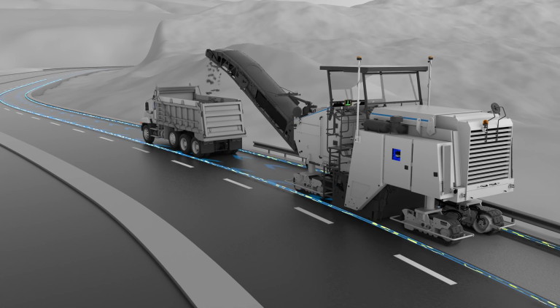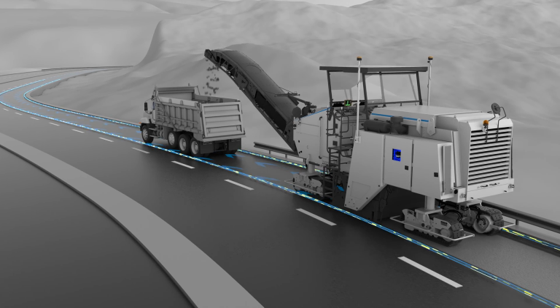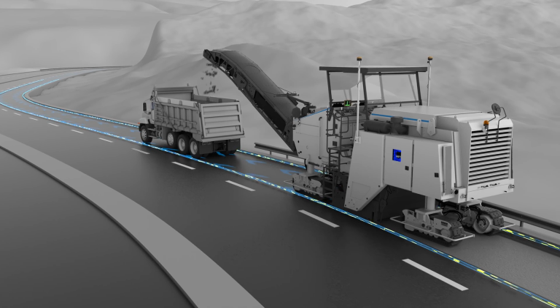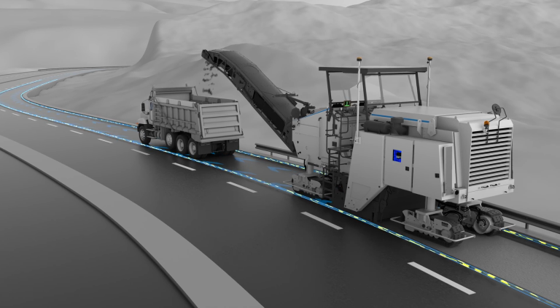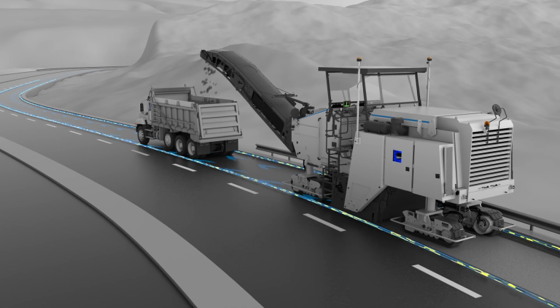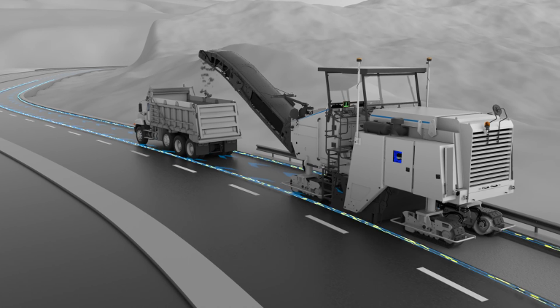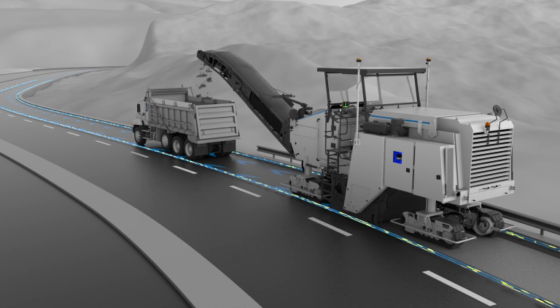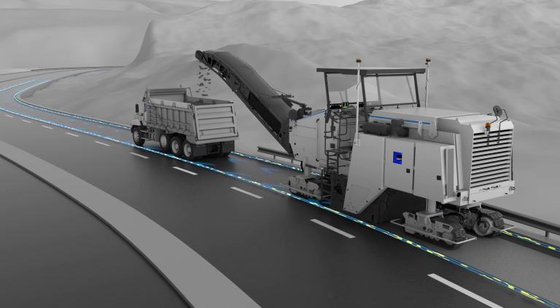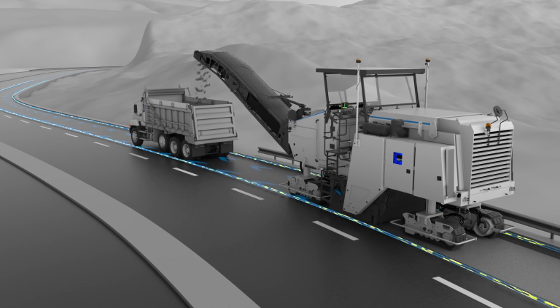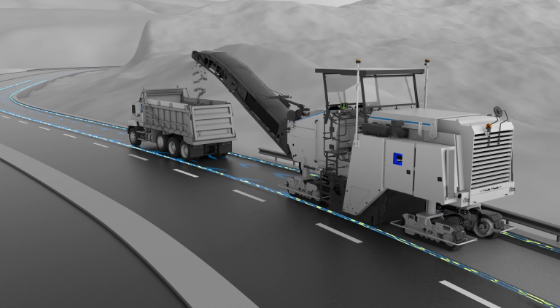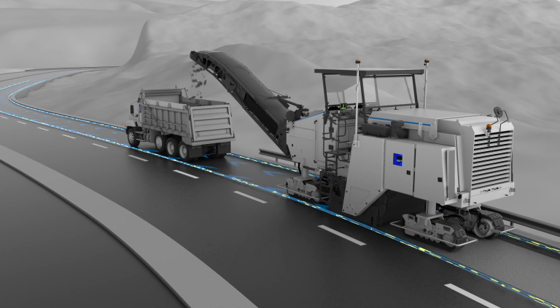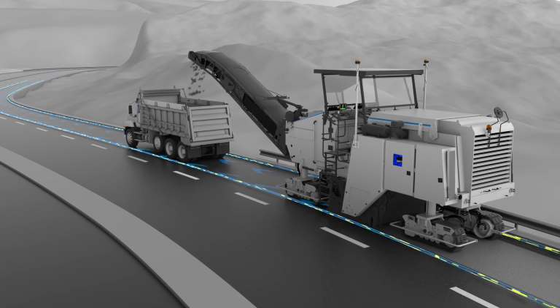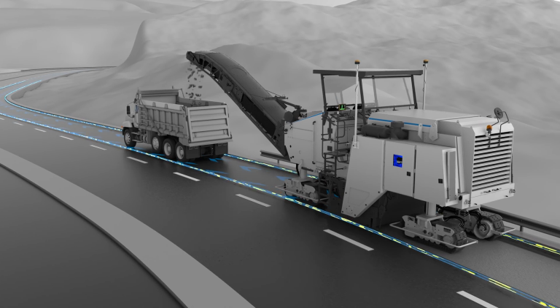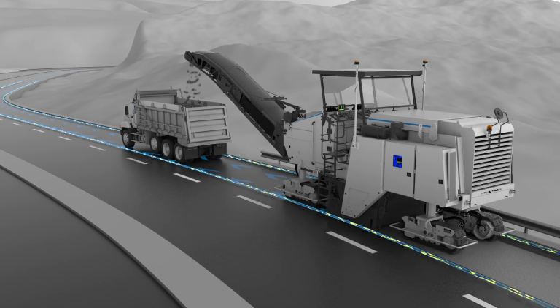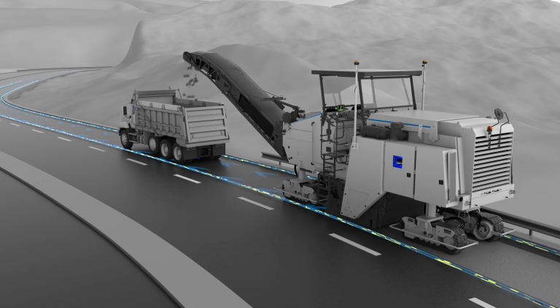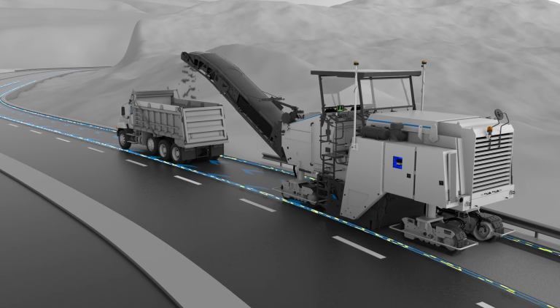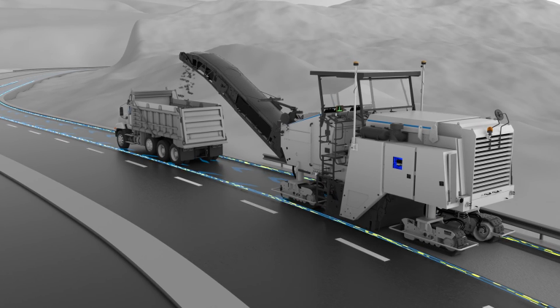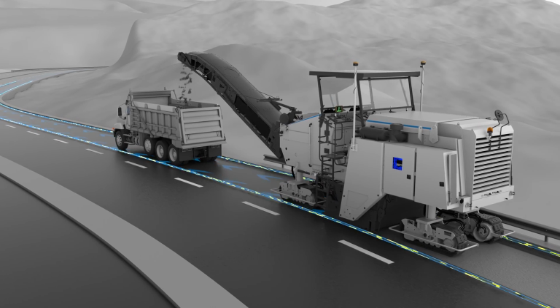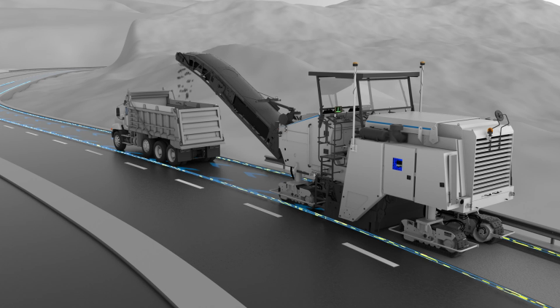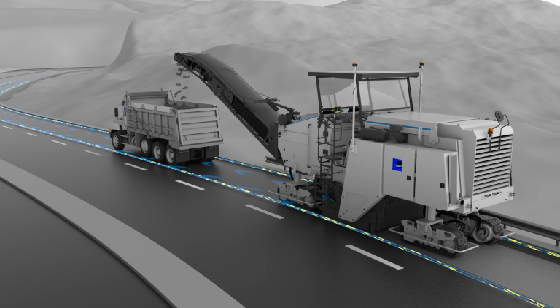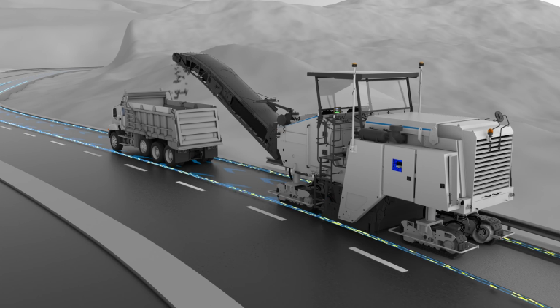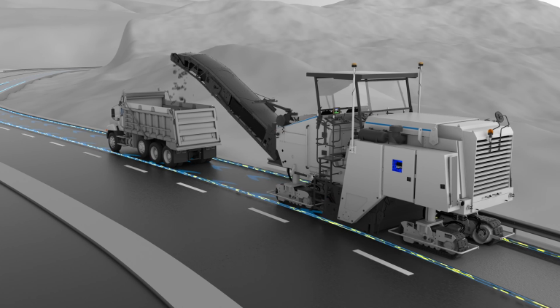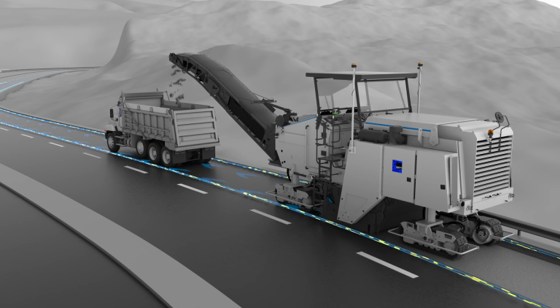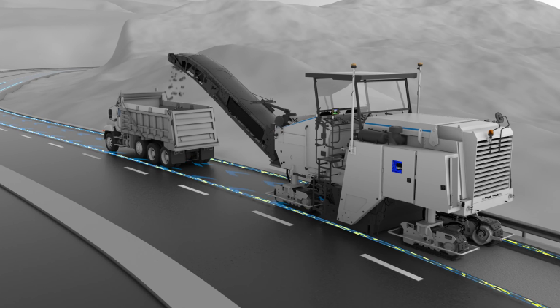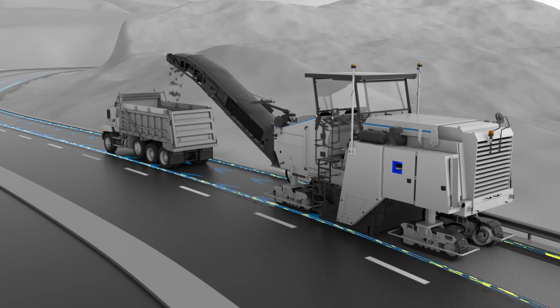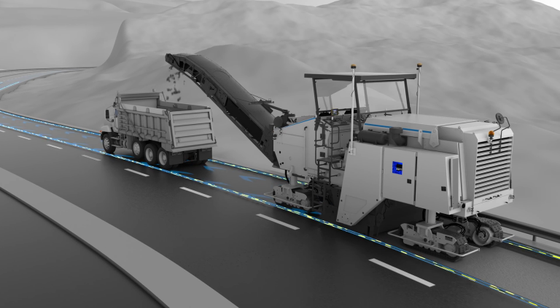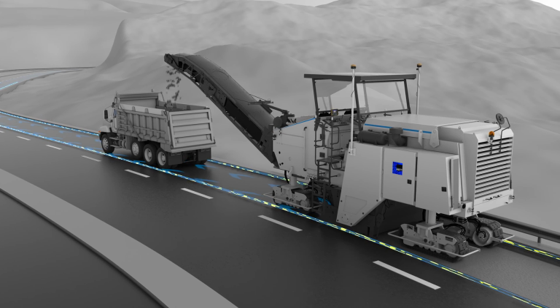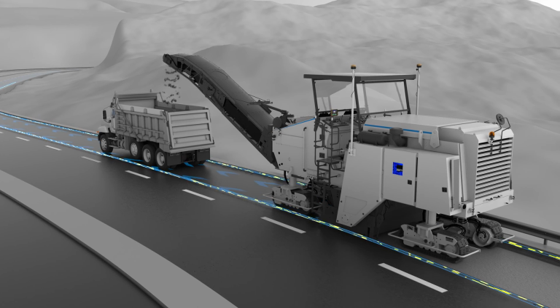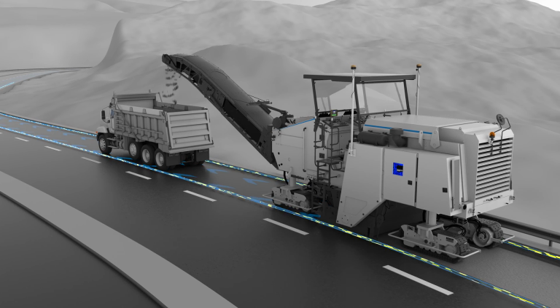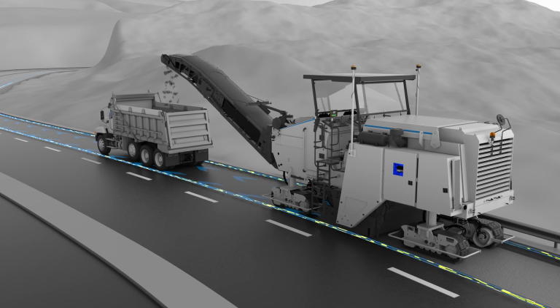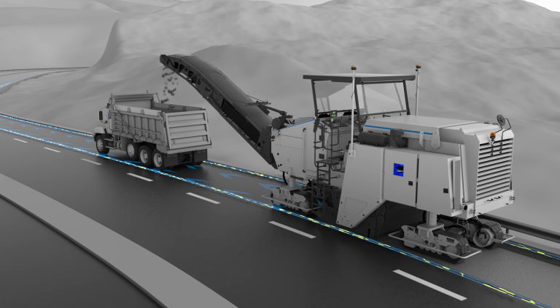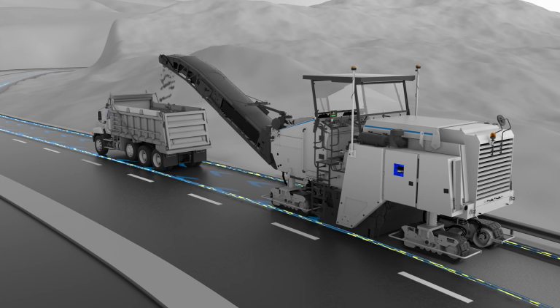We've changed what is expected when it comes to road resurfacing, and we're continuing to push the boundaries of what is possible.